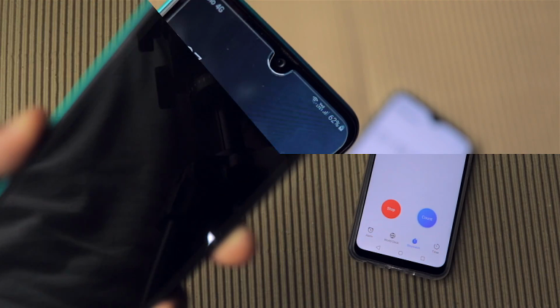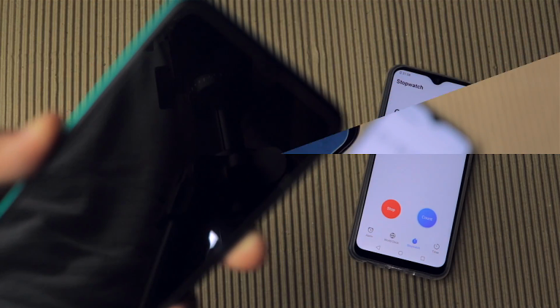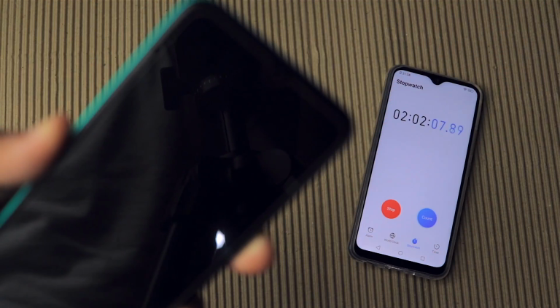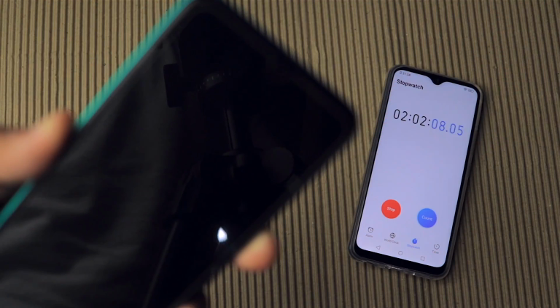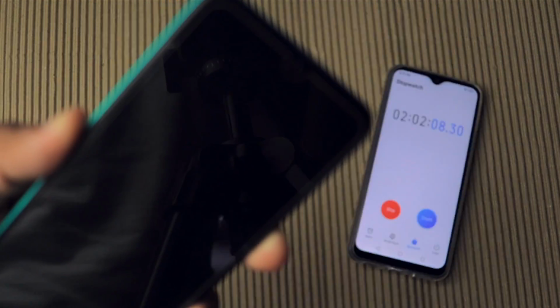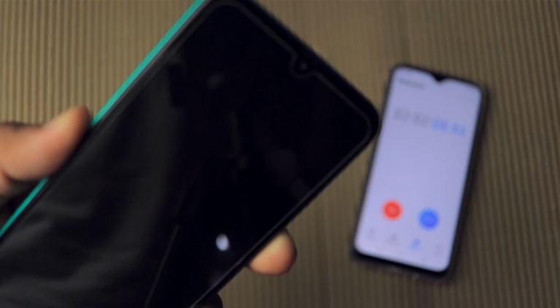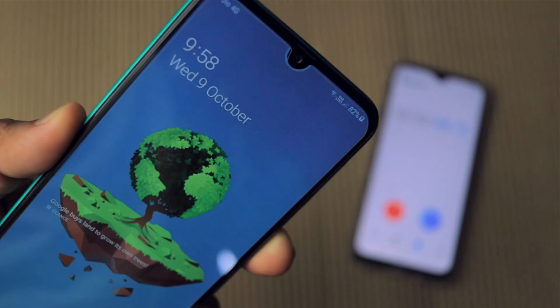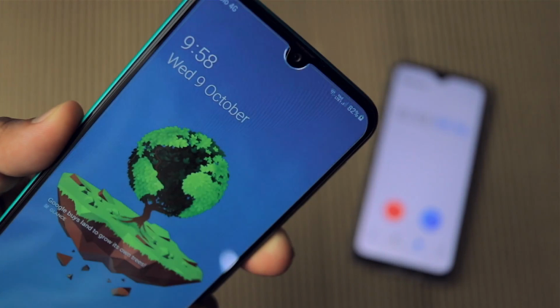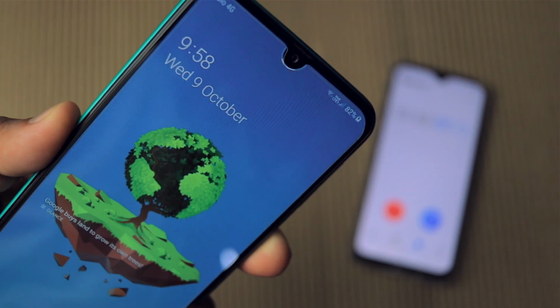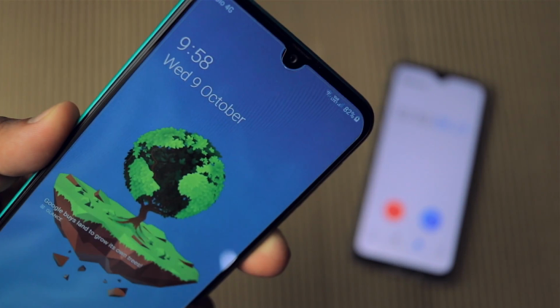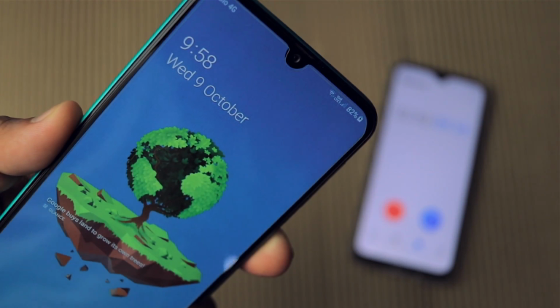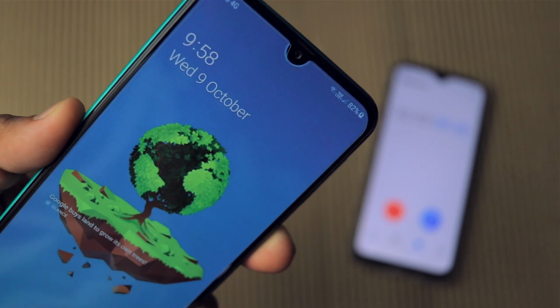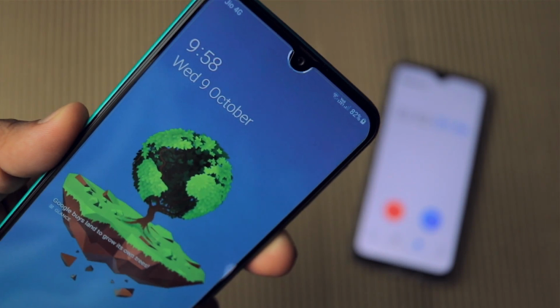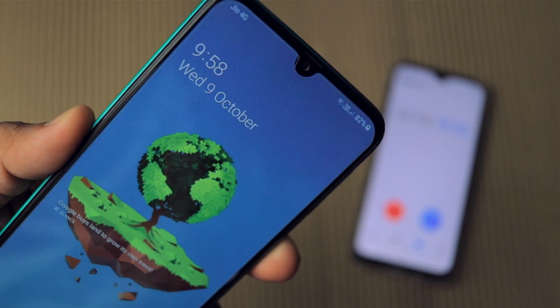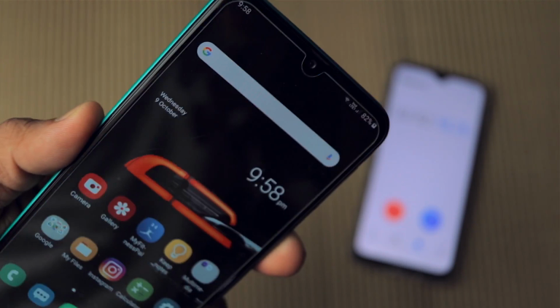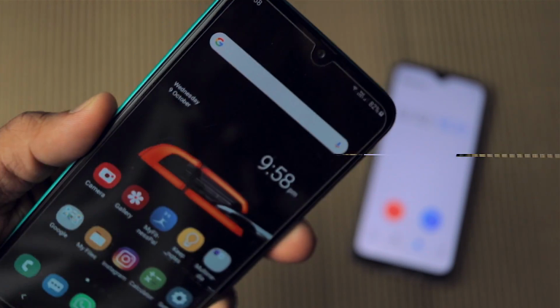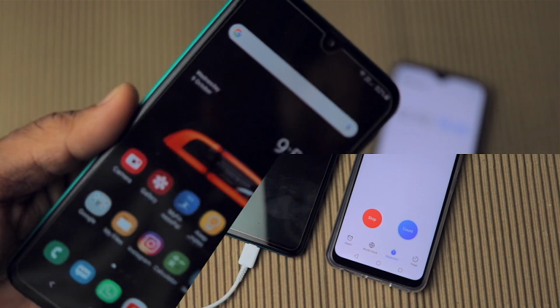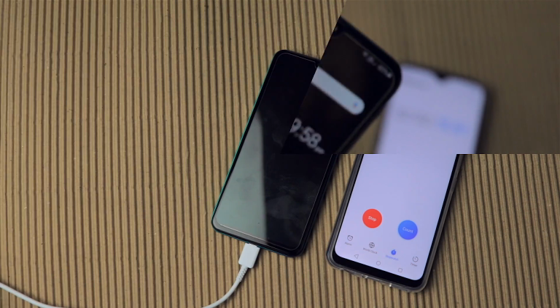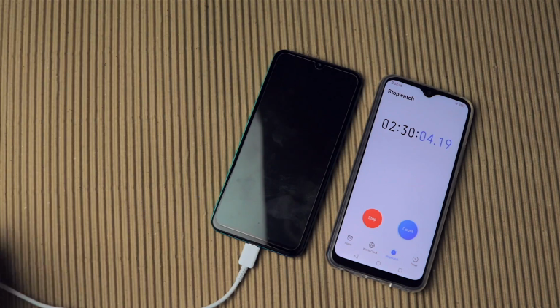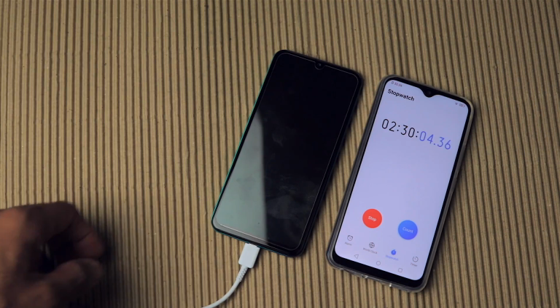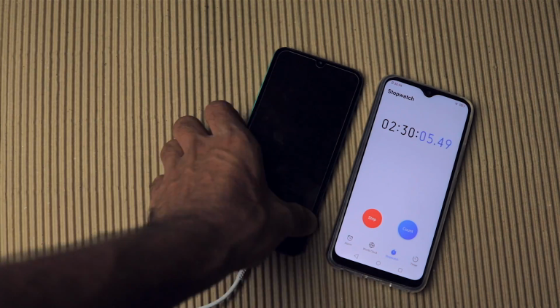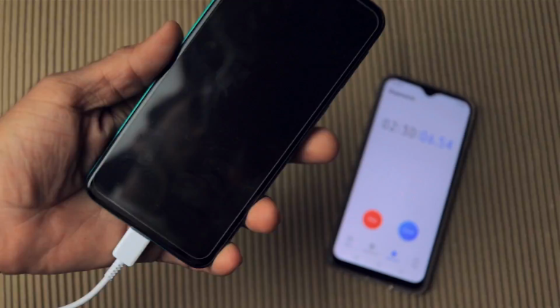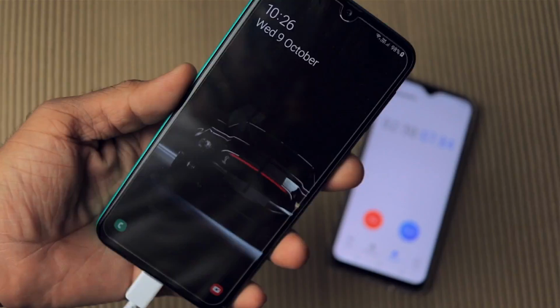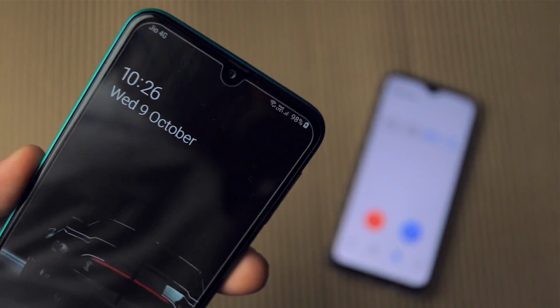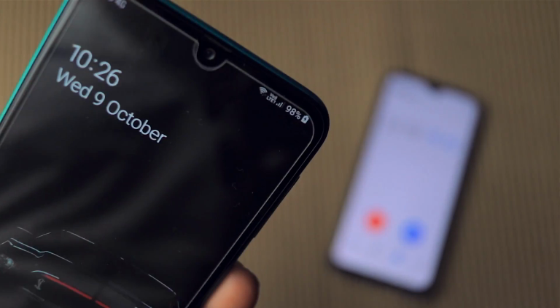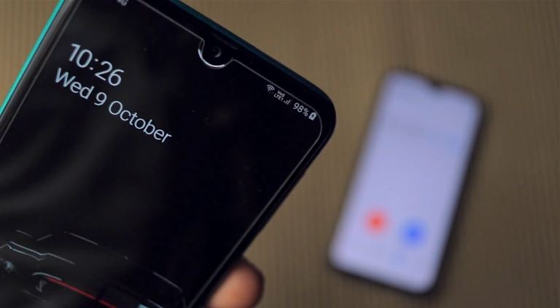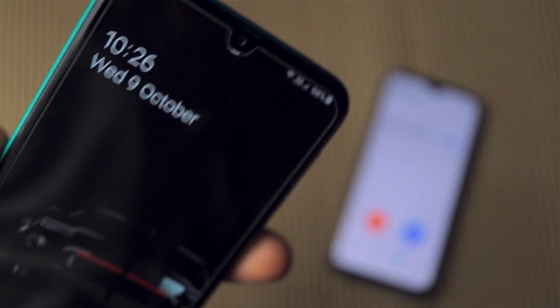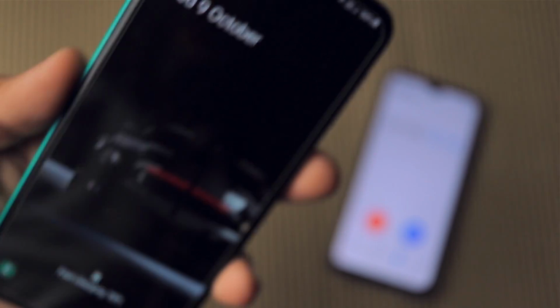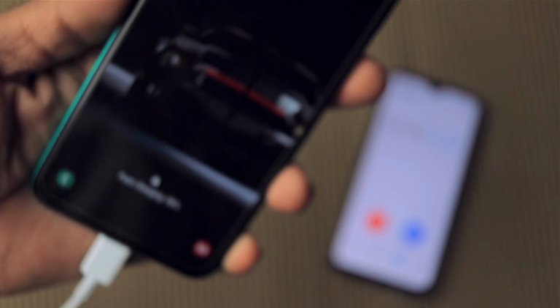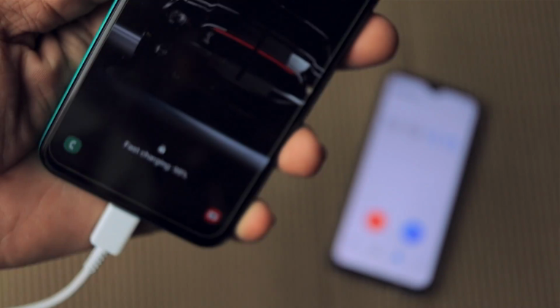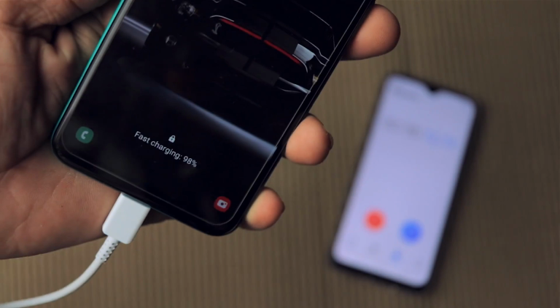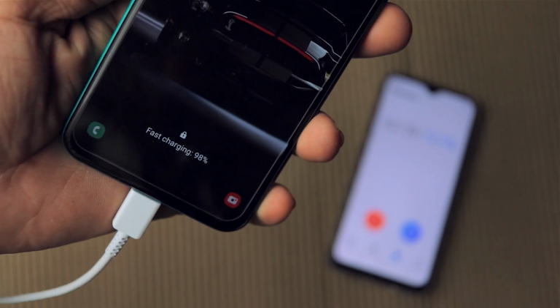At 2 hours it's on 82%, and at 2 hours 30 minutes it's already at 98%.